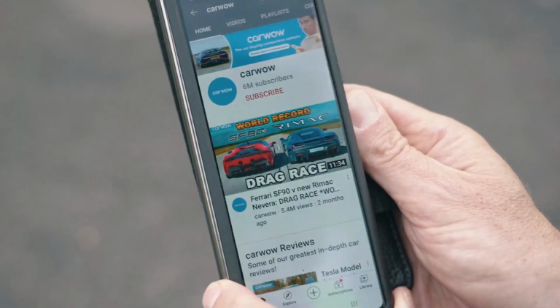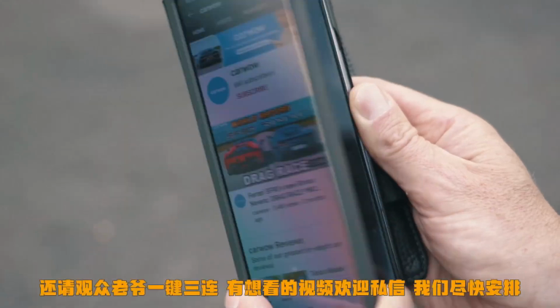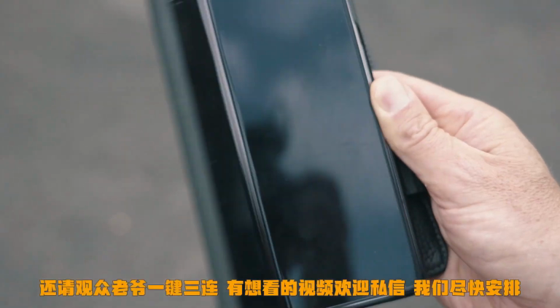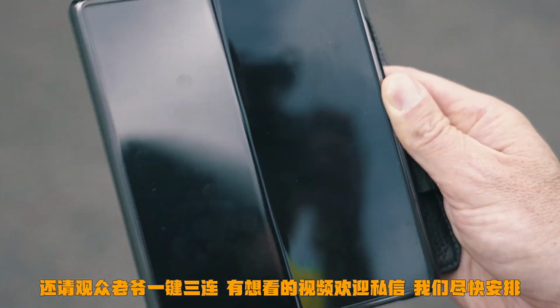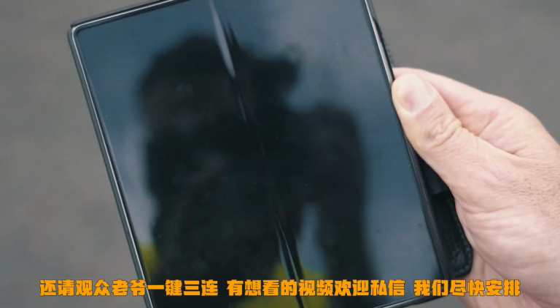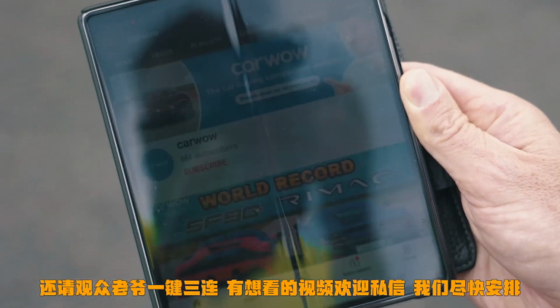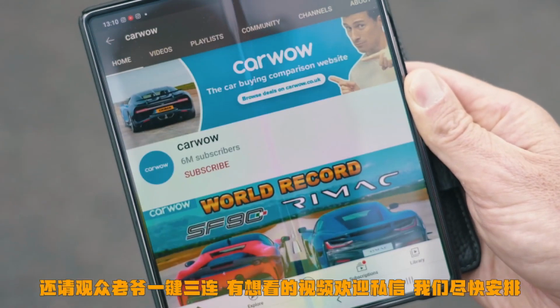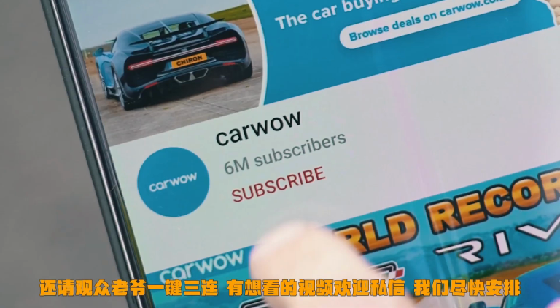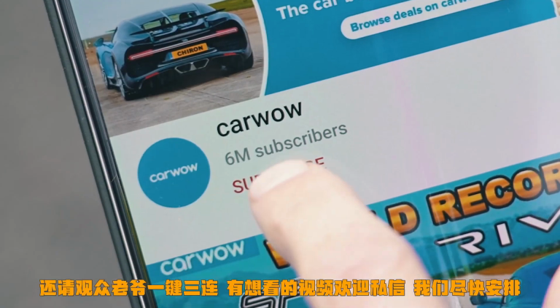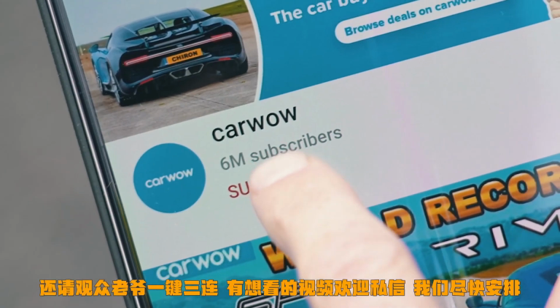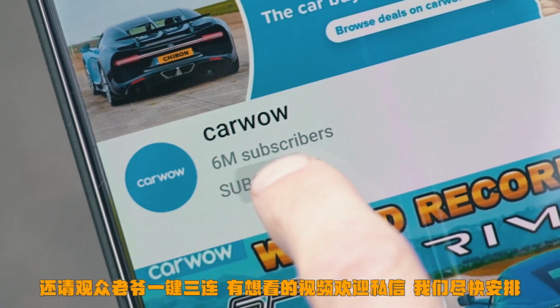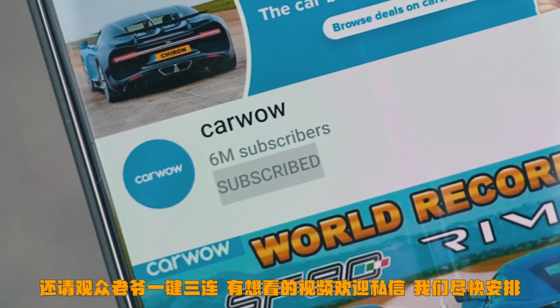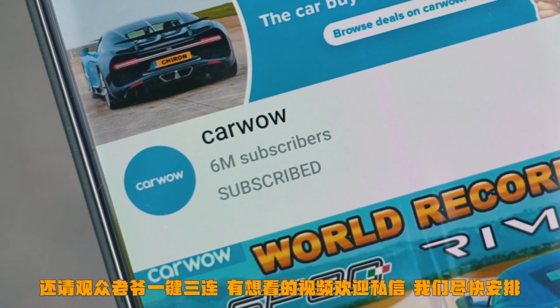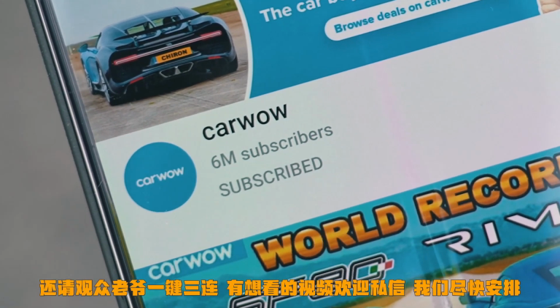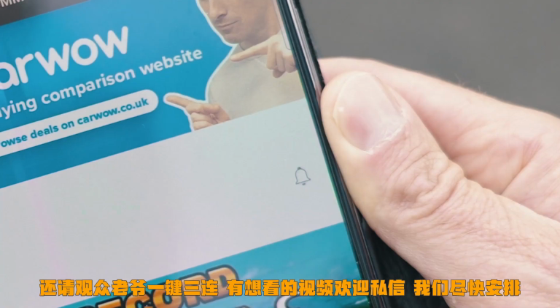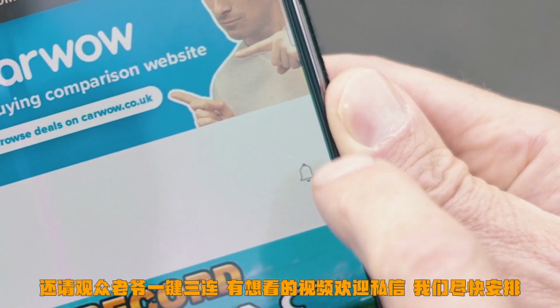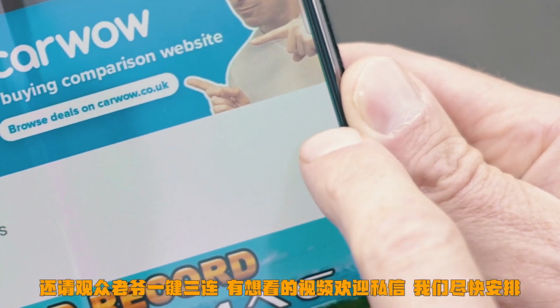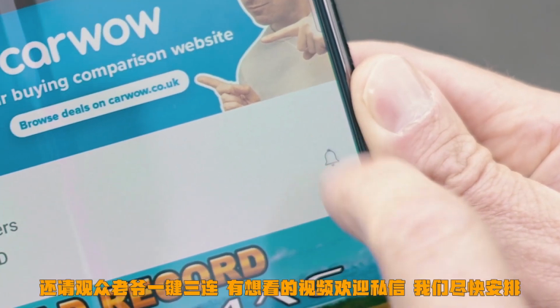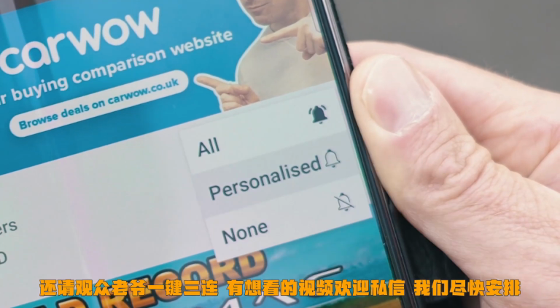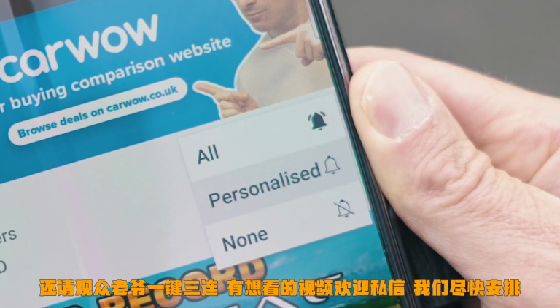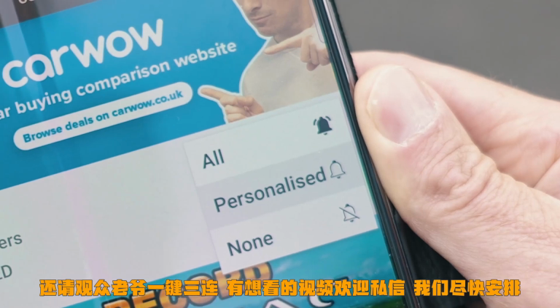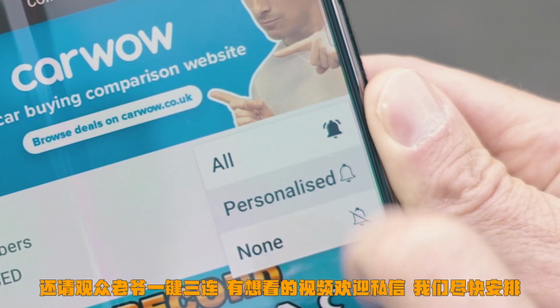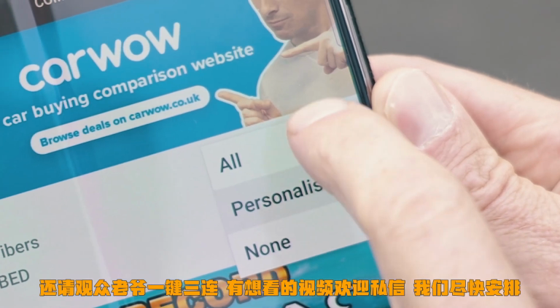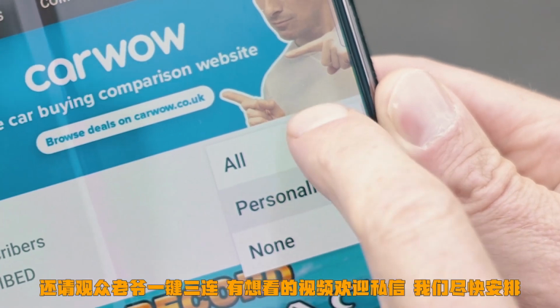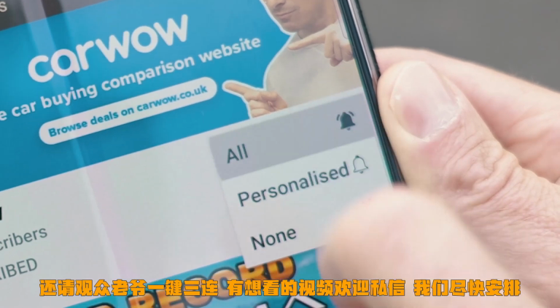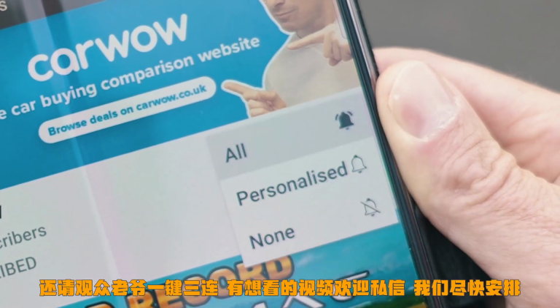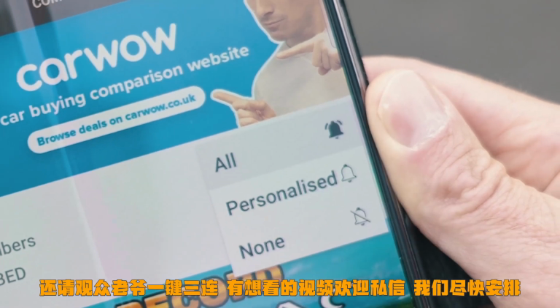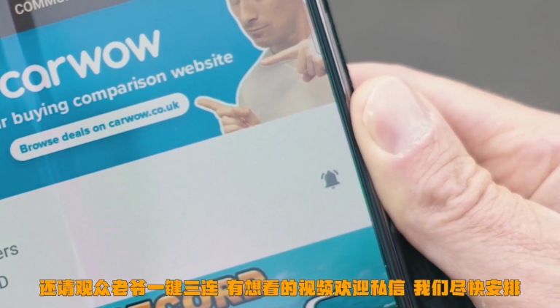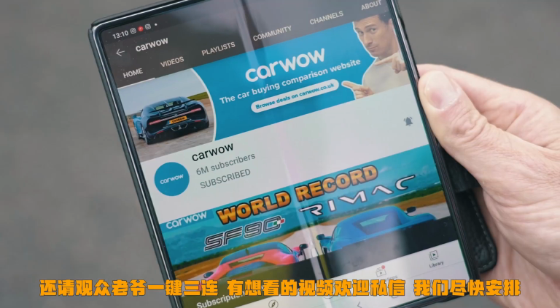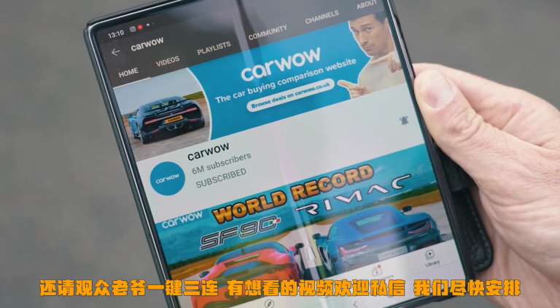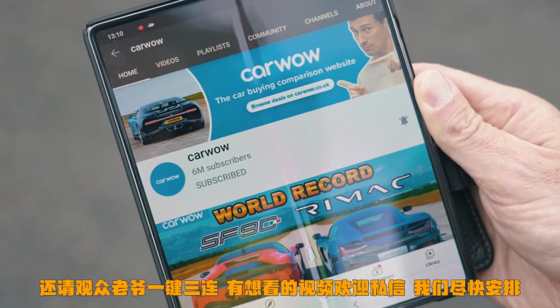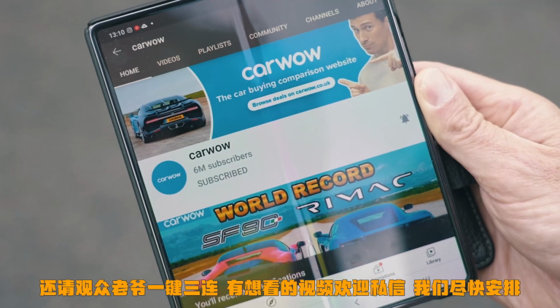Before we get into that, please make sure you subscribe to this channel and hit the bell icon to turn your notifications on. That way you won't miss a single upload.